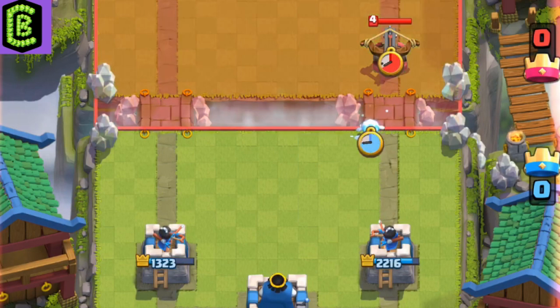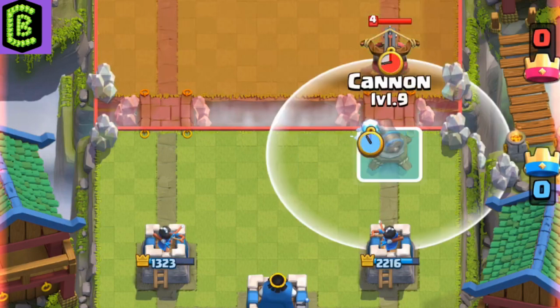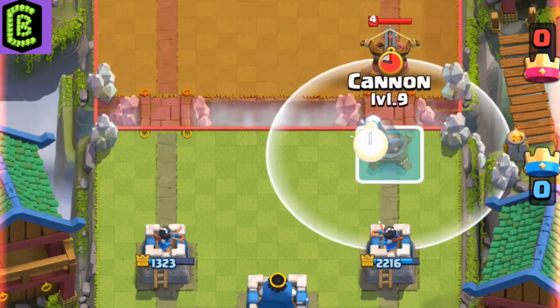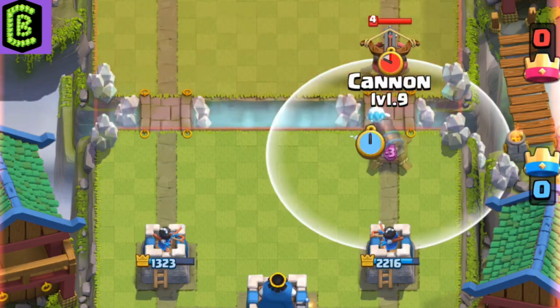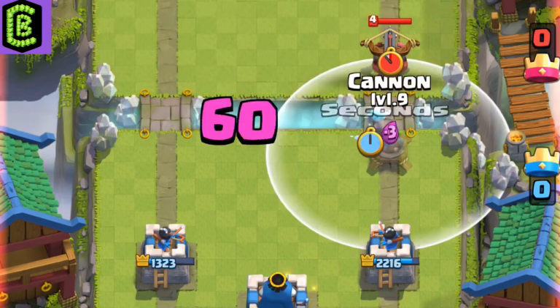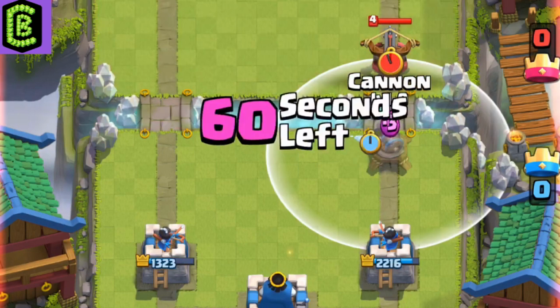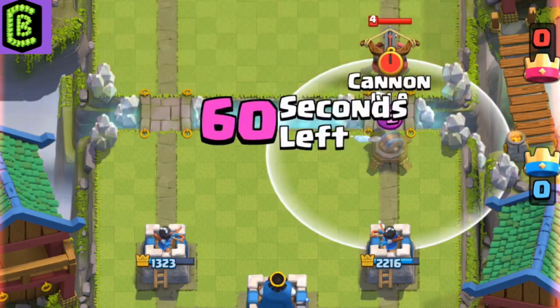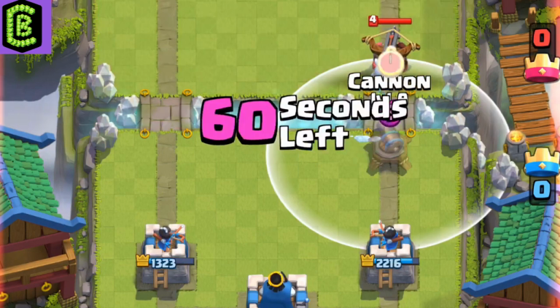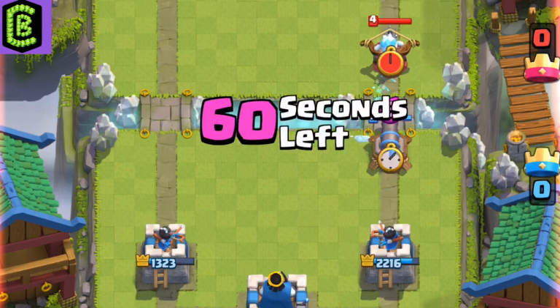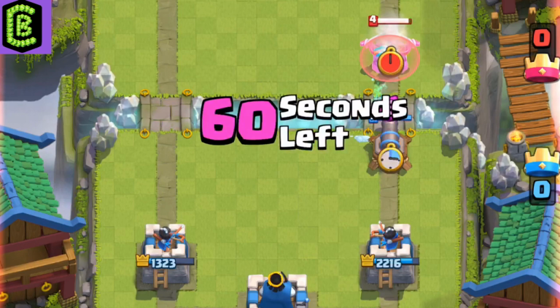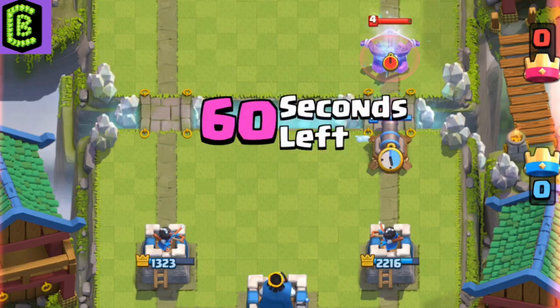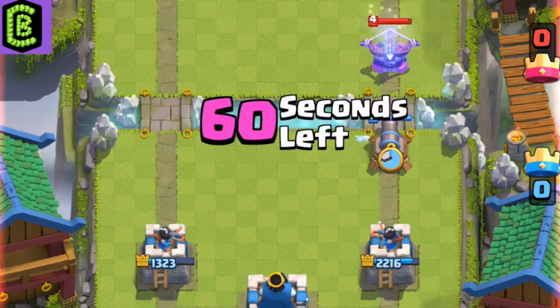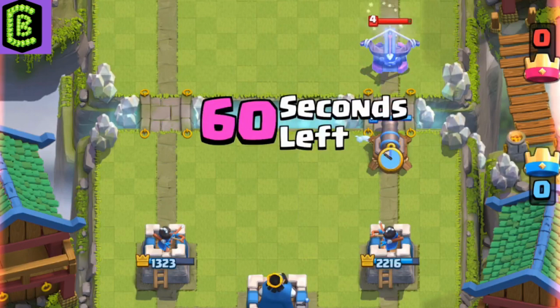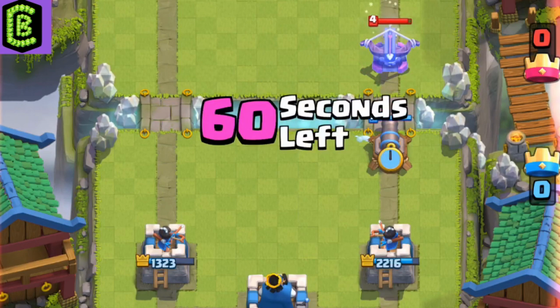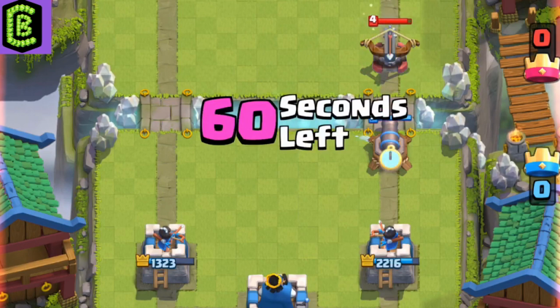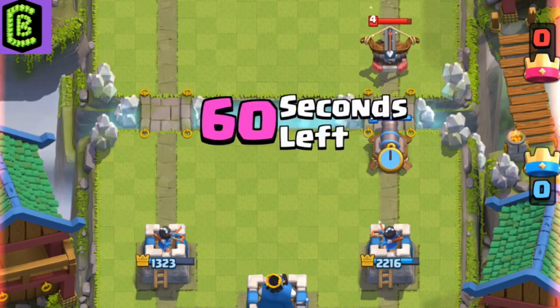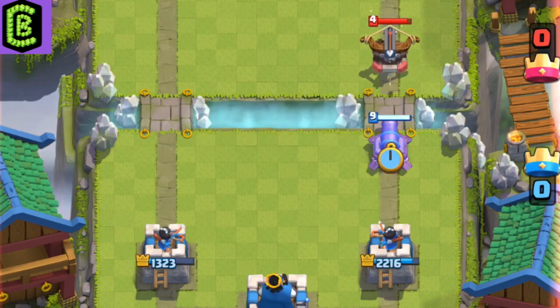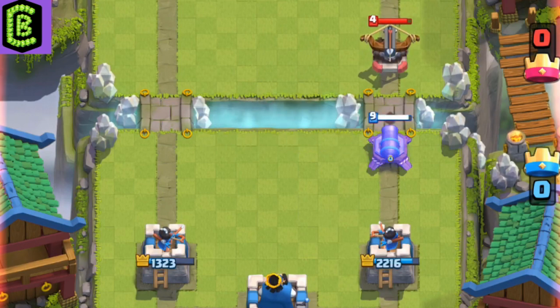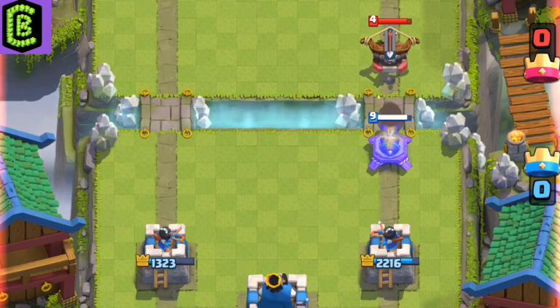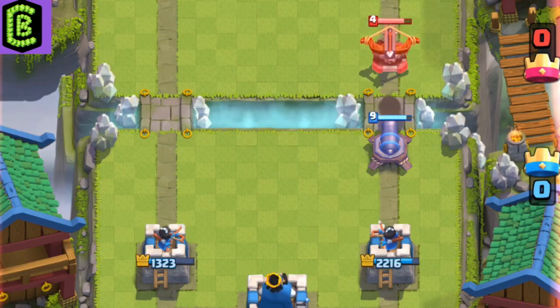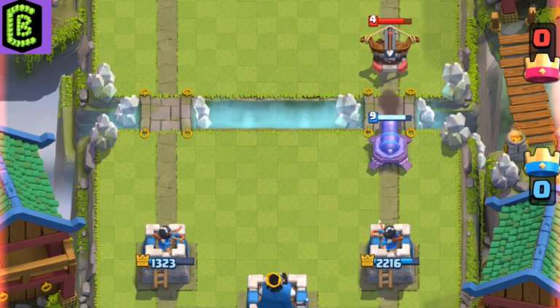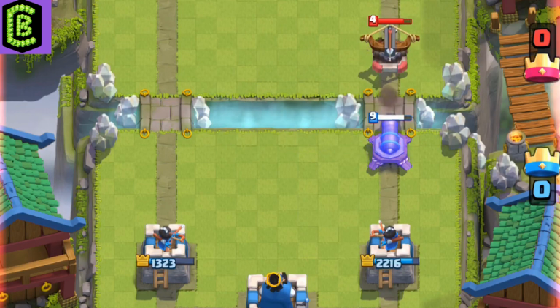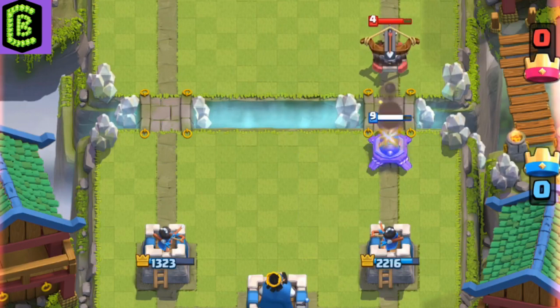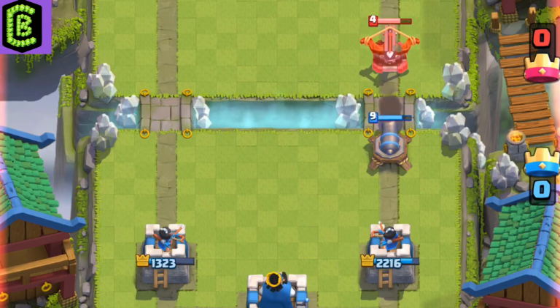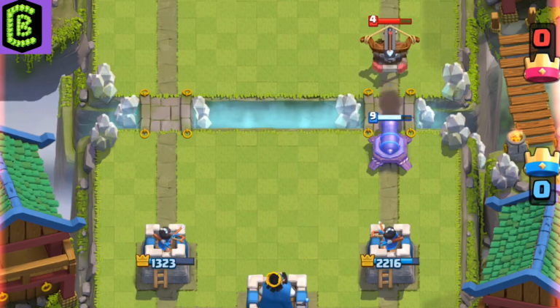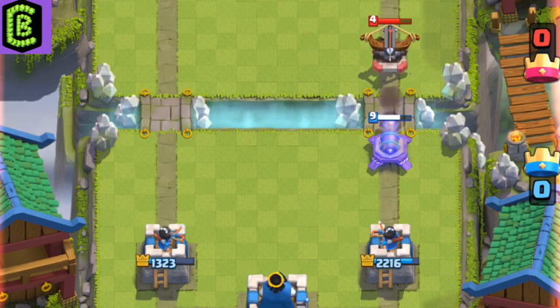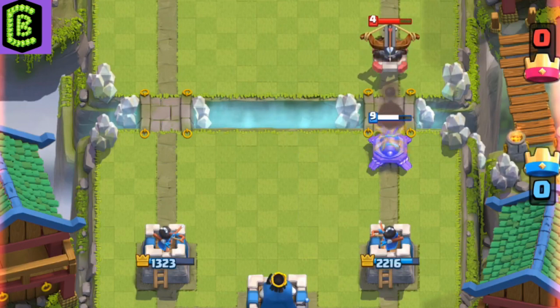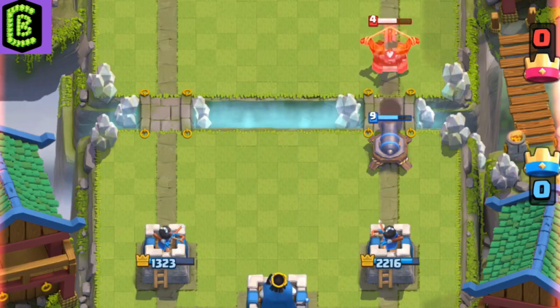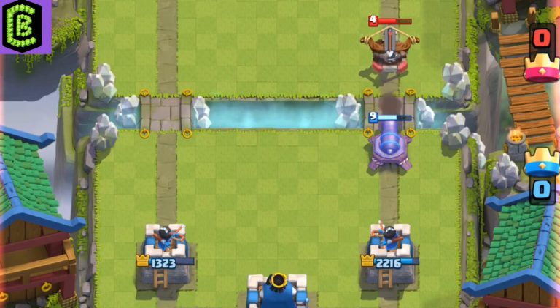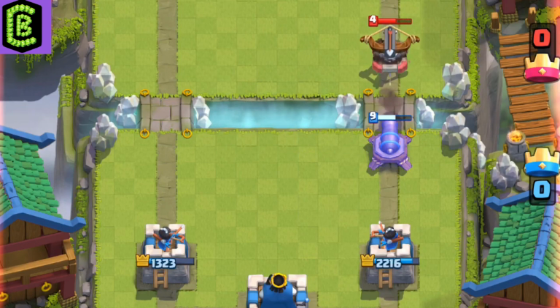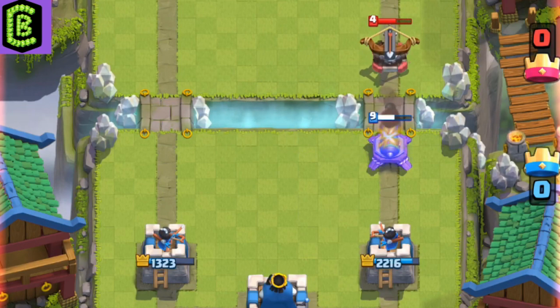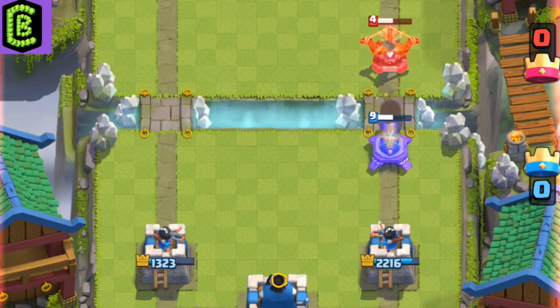Just like with the mortar, you can place the cannon in front of the bridge to take some of that damage from the X-Bow.